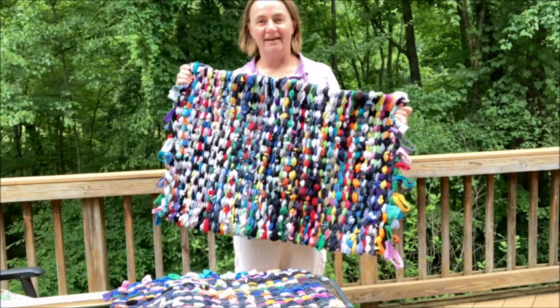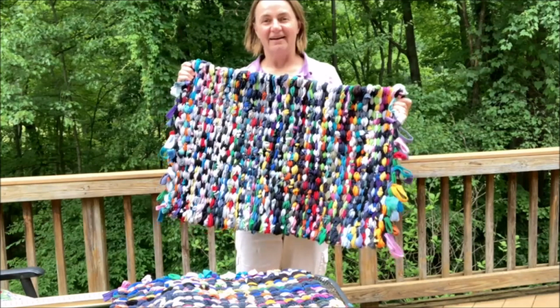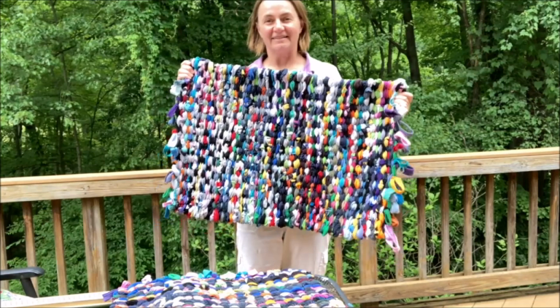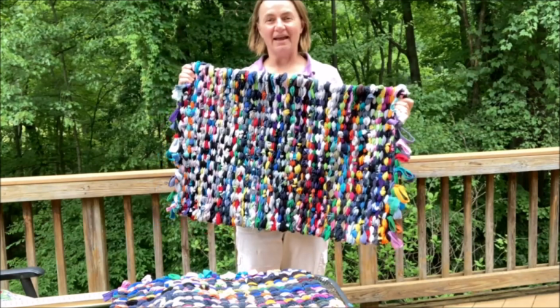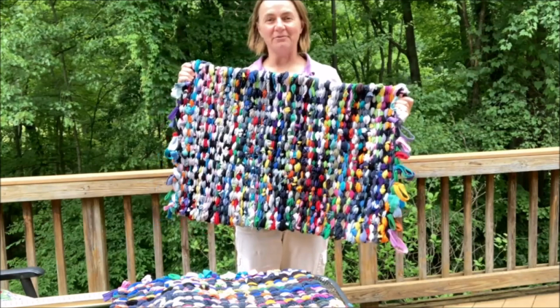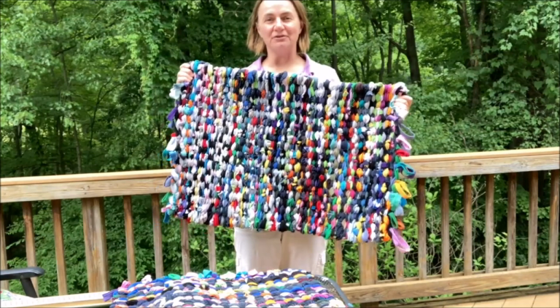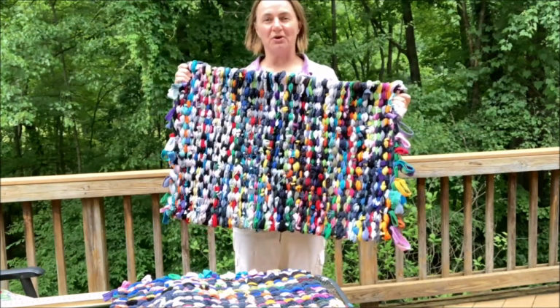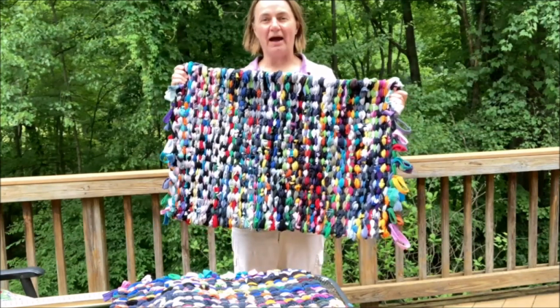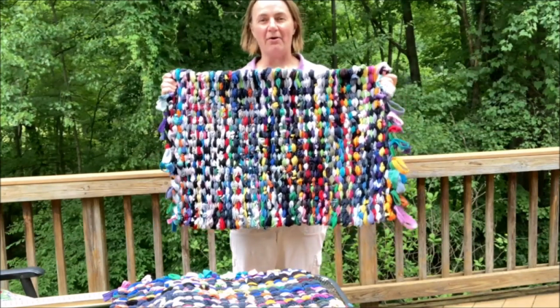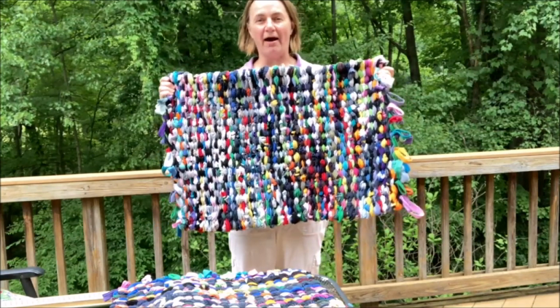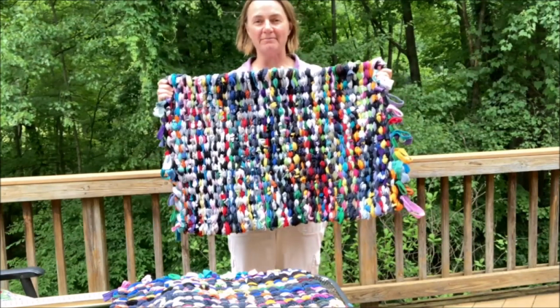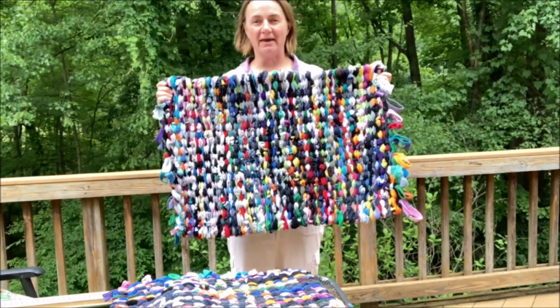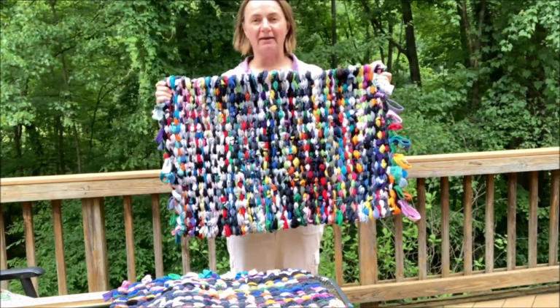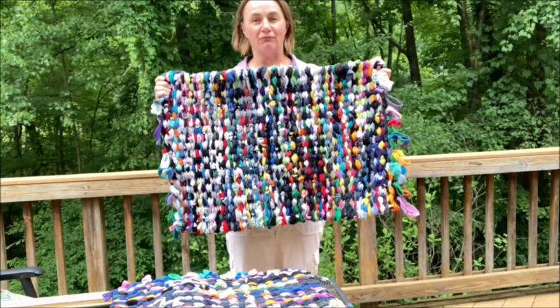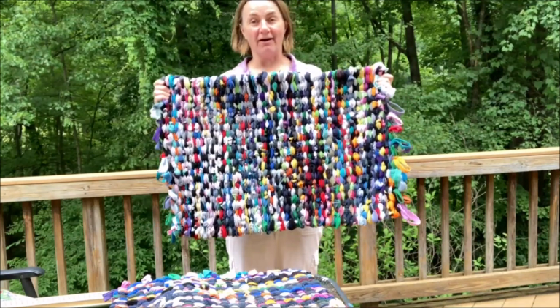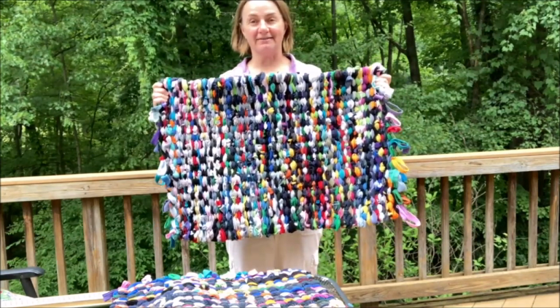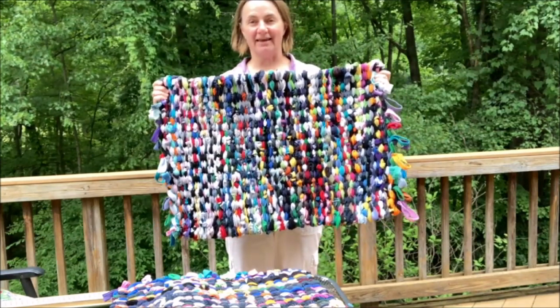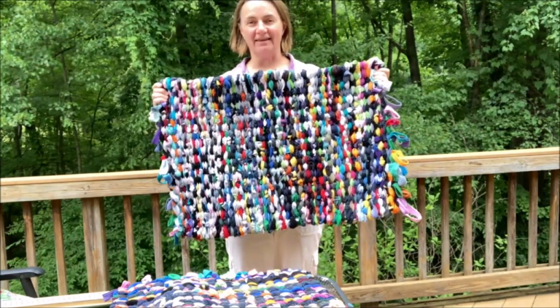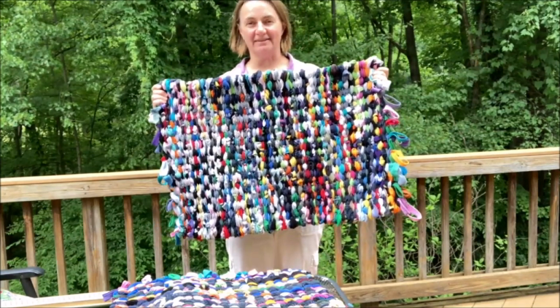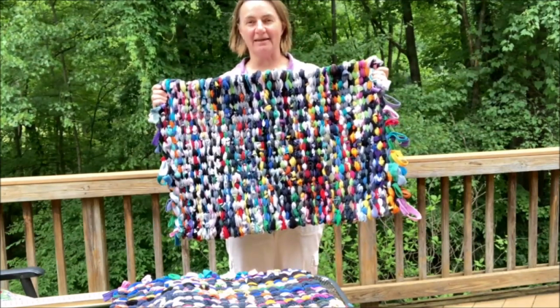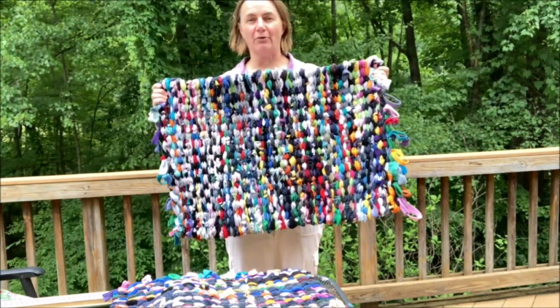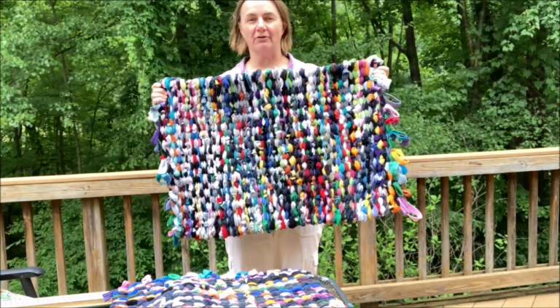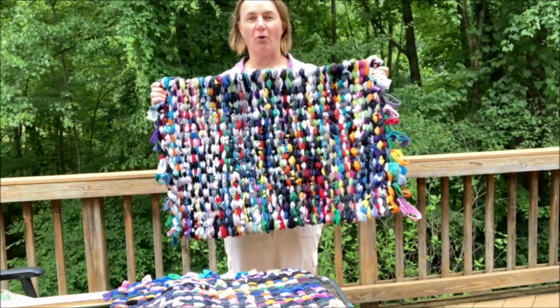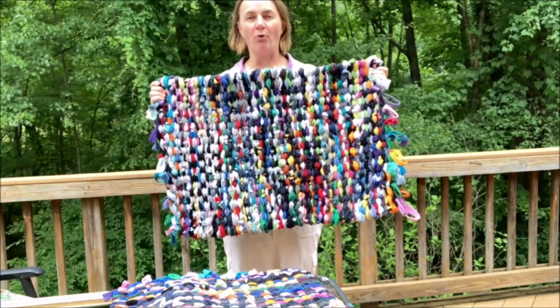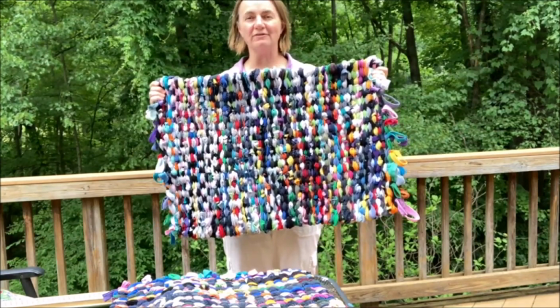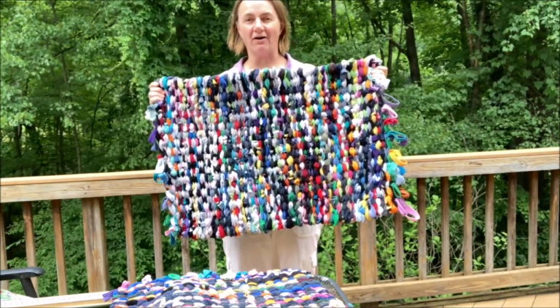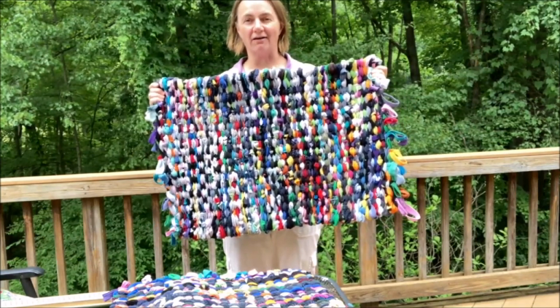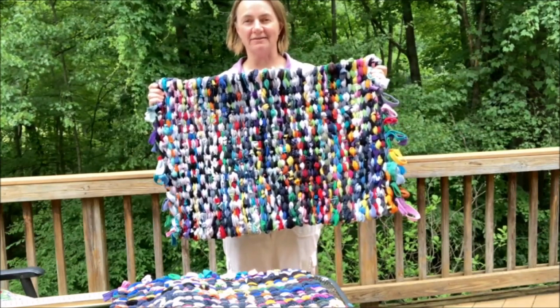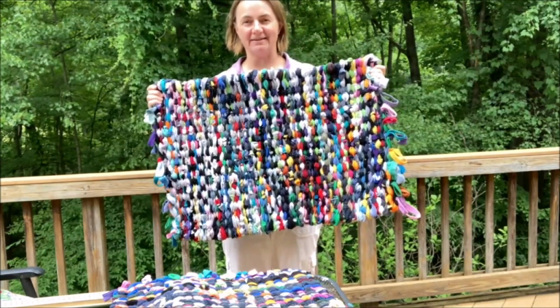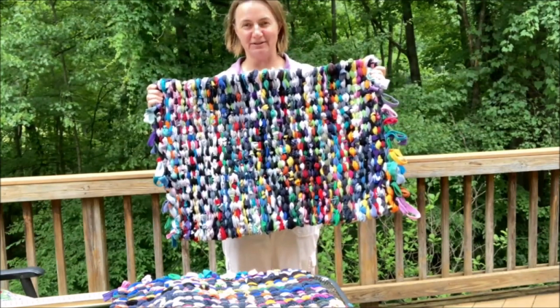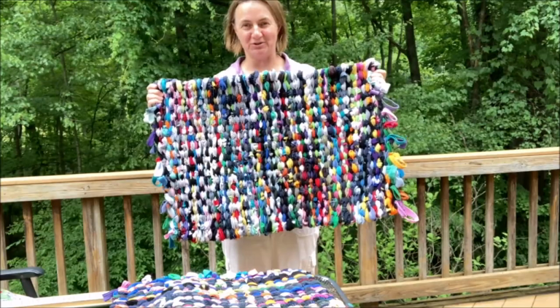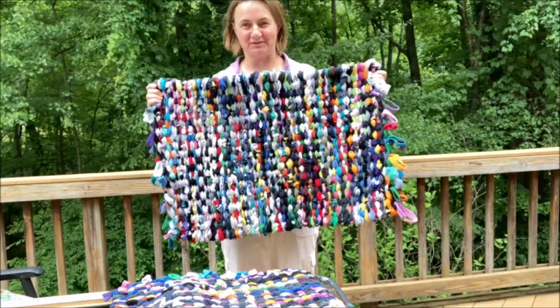Today I'm going to show how I make rugs like this out of old socks and t-shirts.